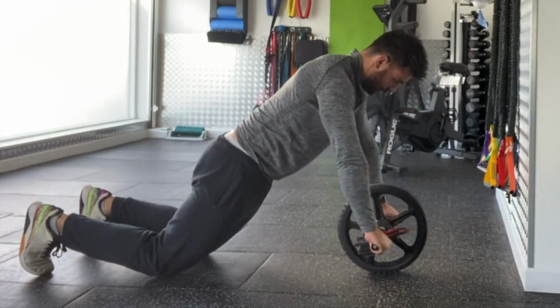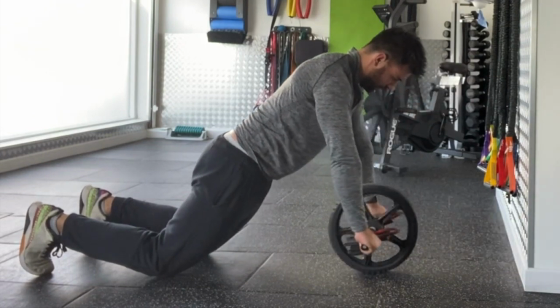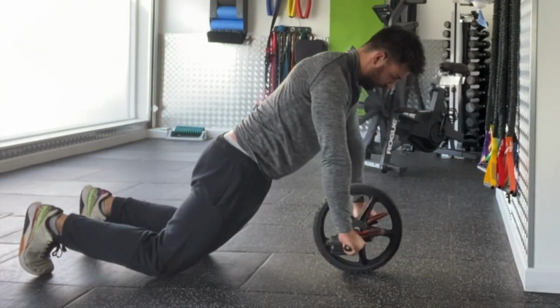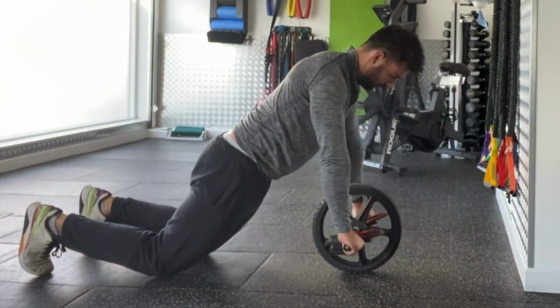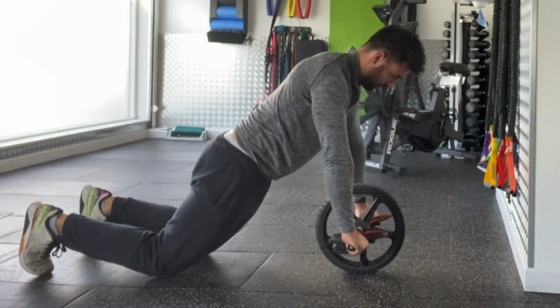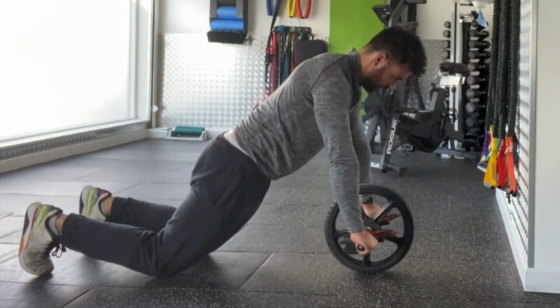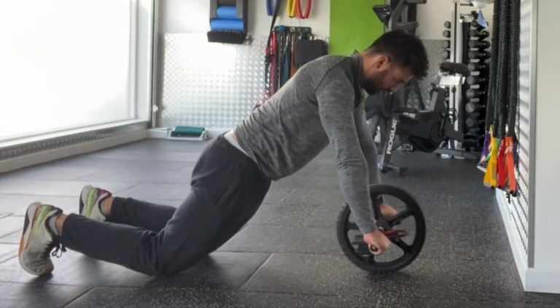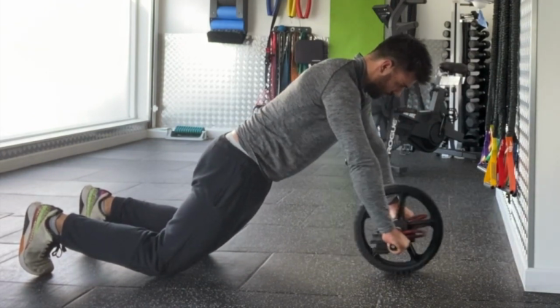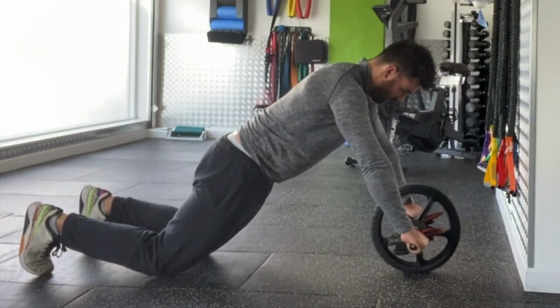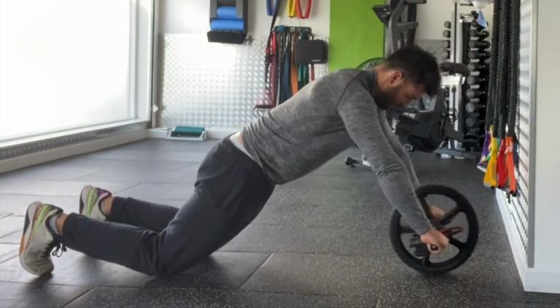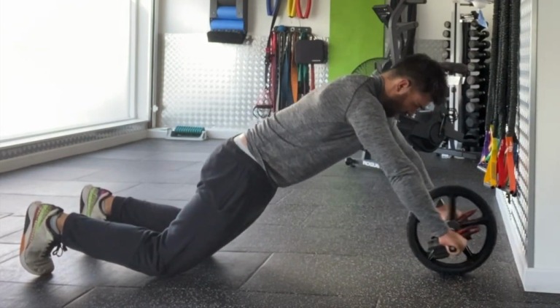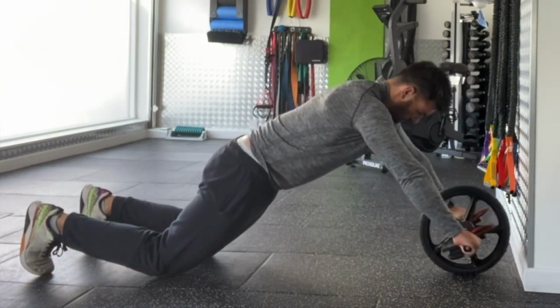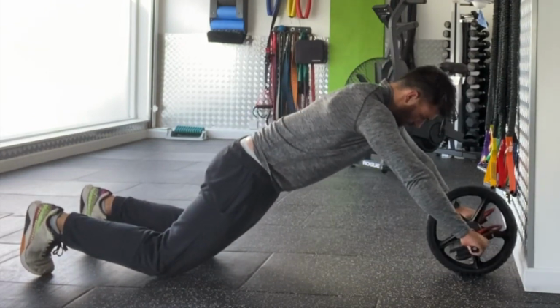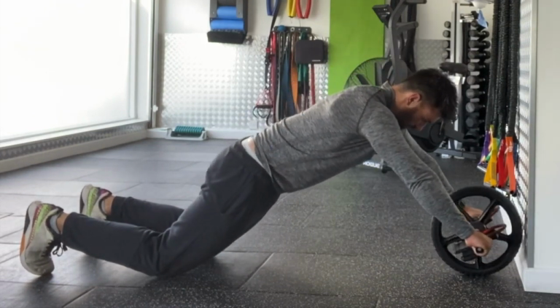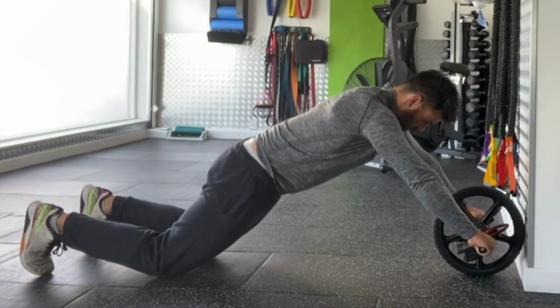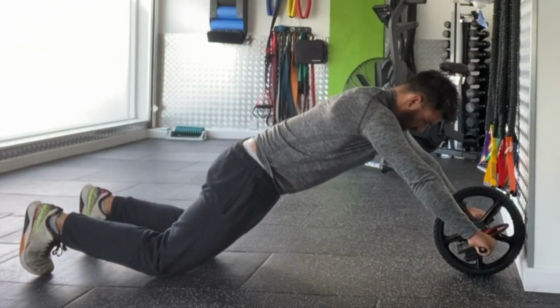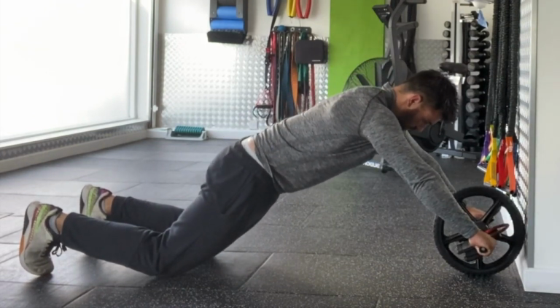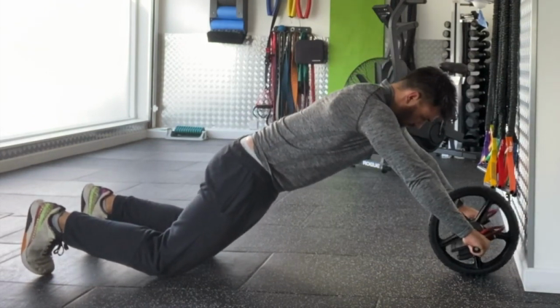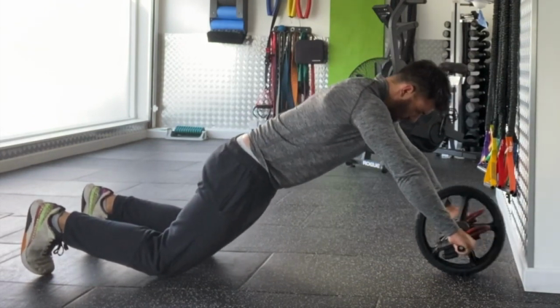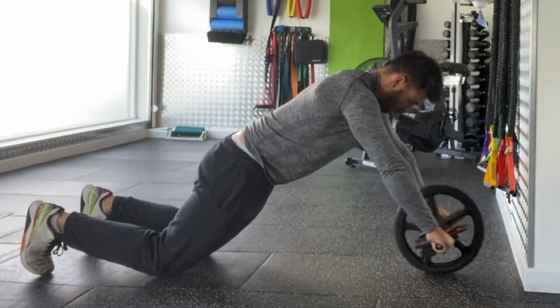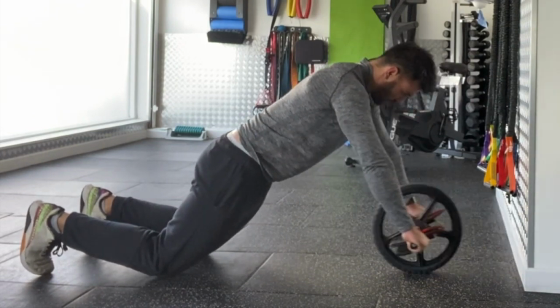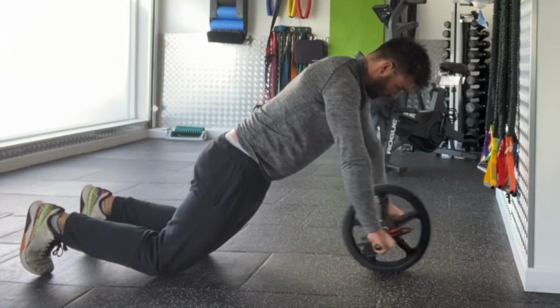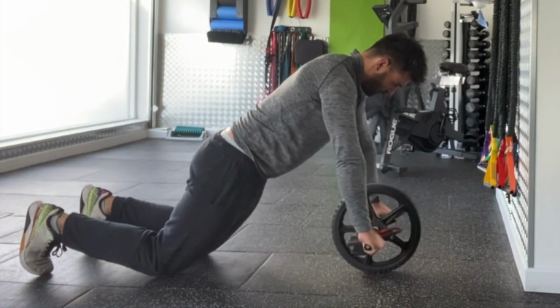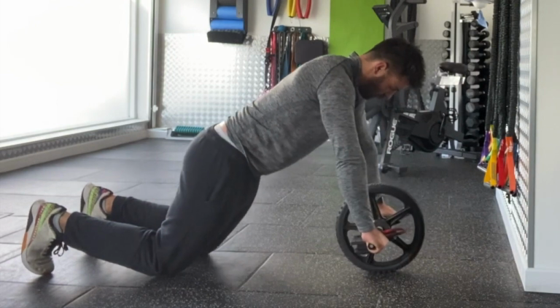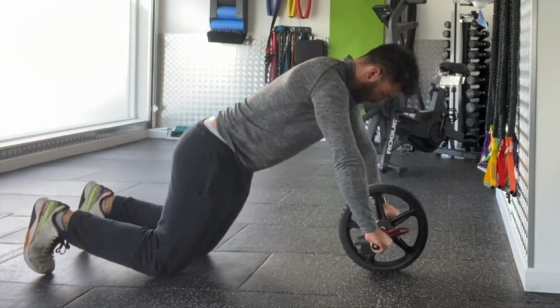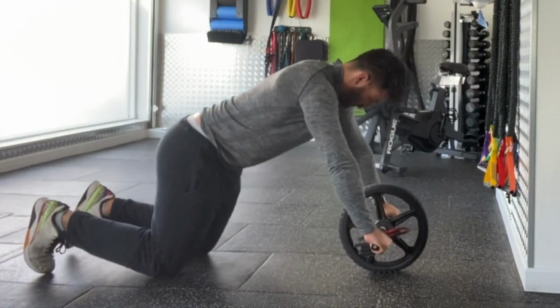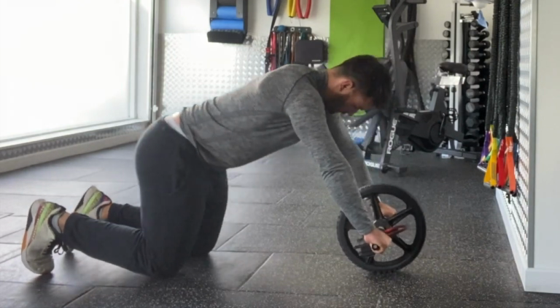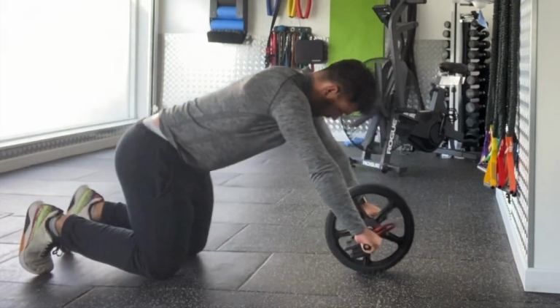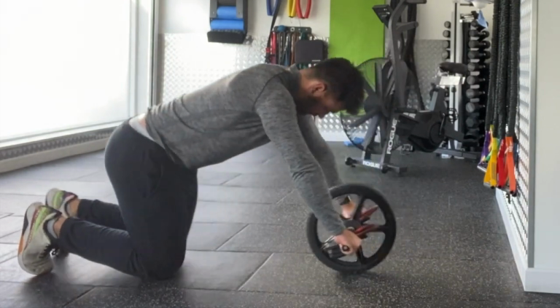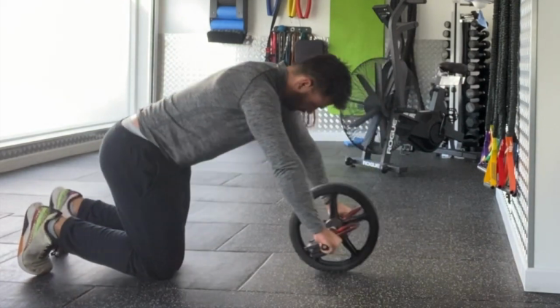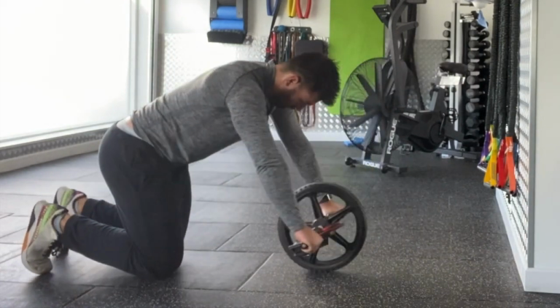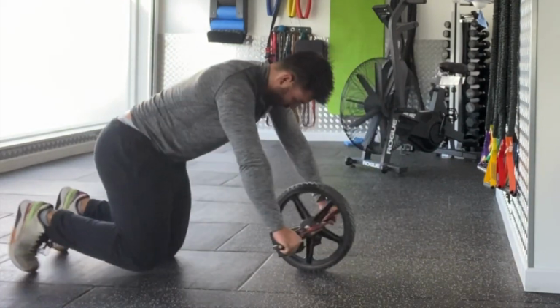You're going to take the ab wheel towards the wall with nice straight arms. Let it touch the wall, pause momentarily, and then bring it back to the start position.